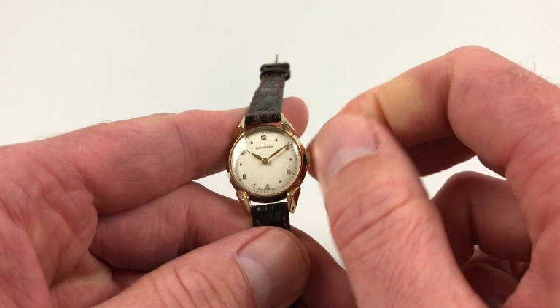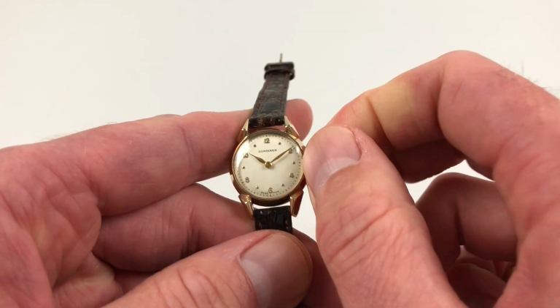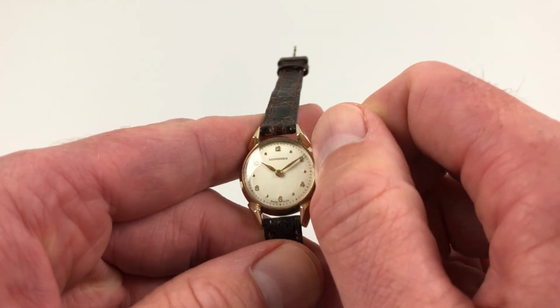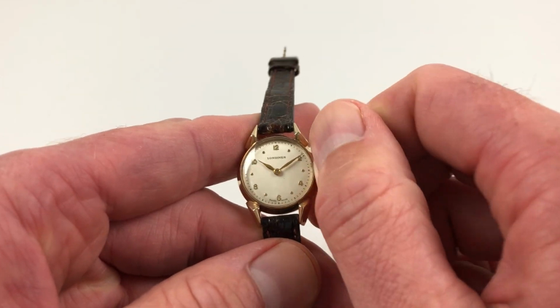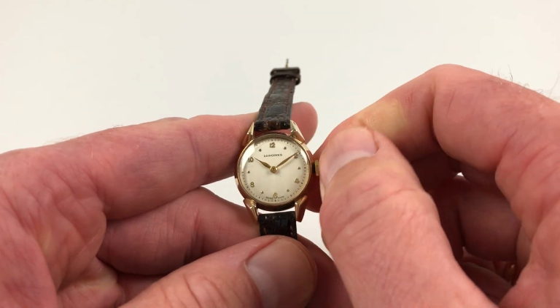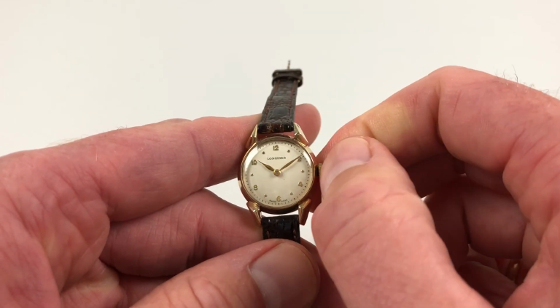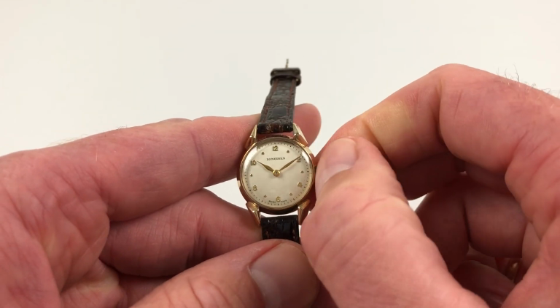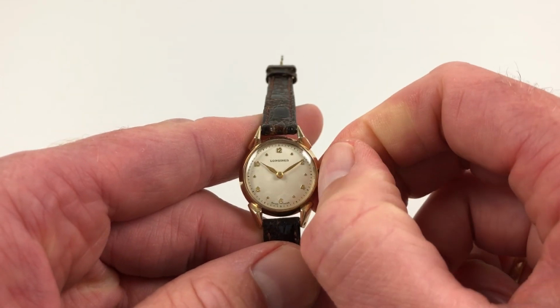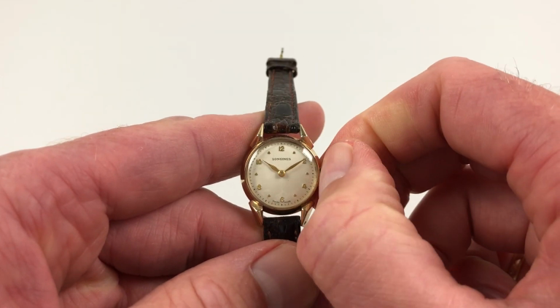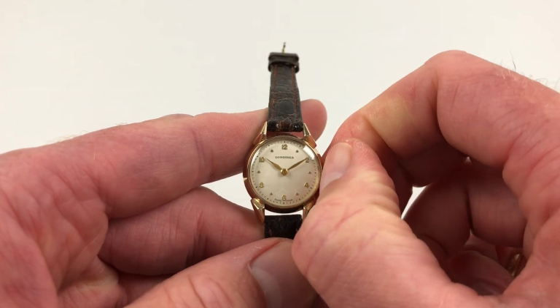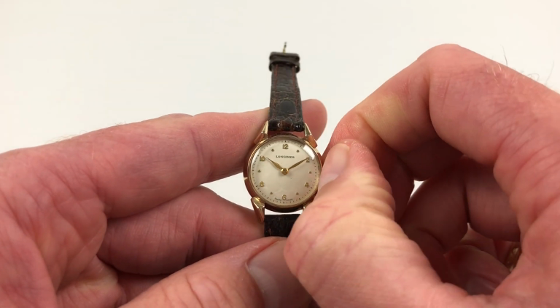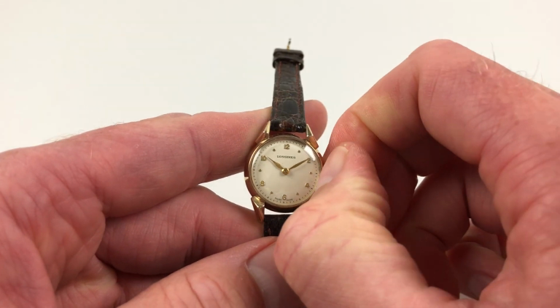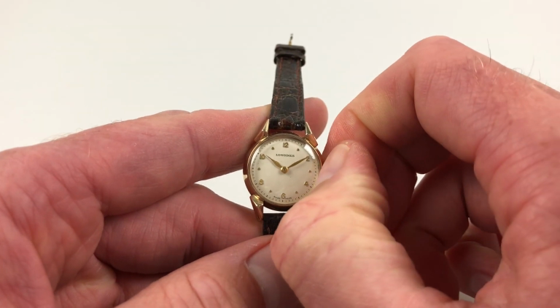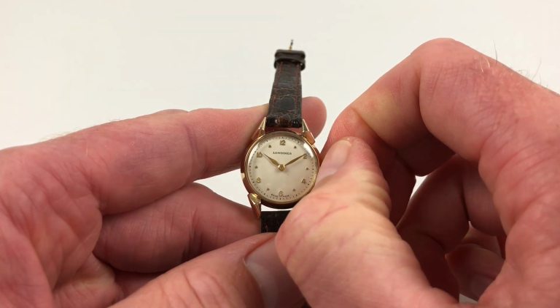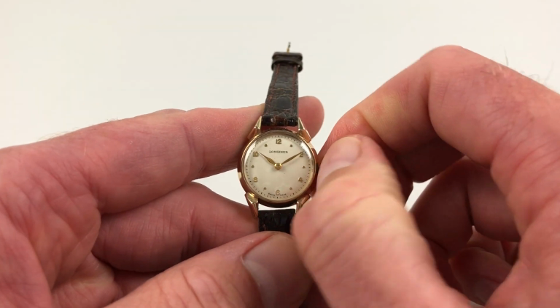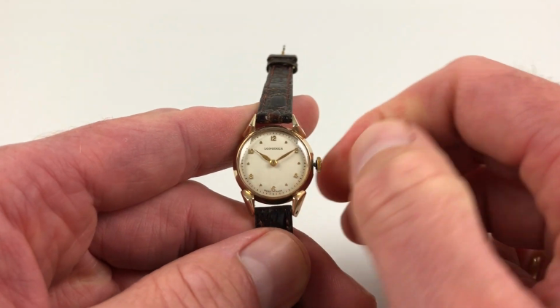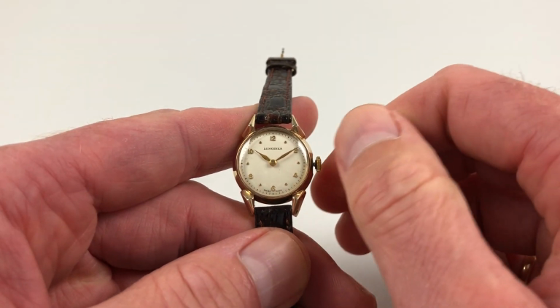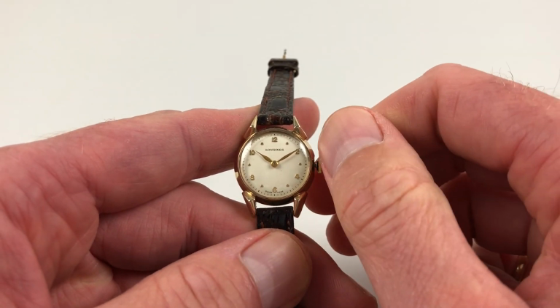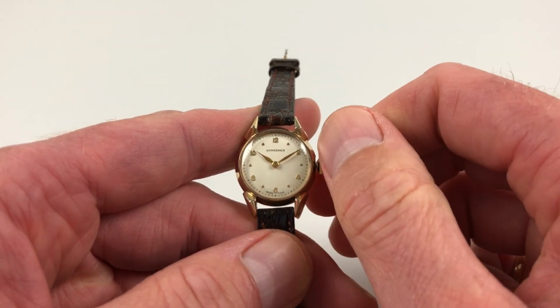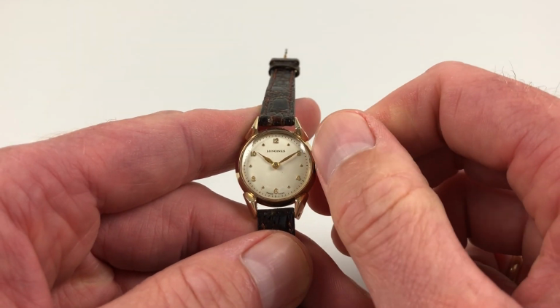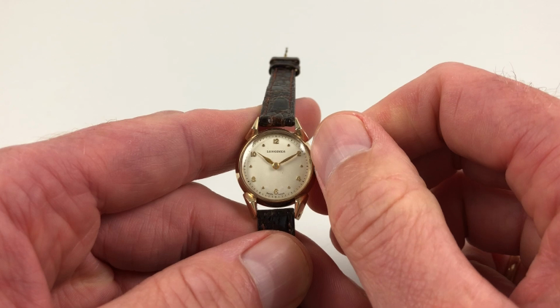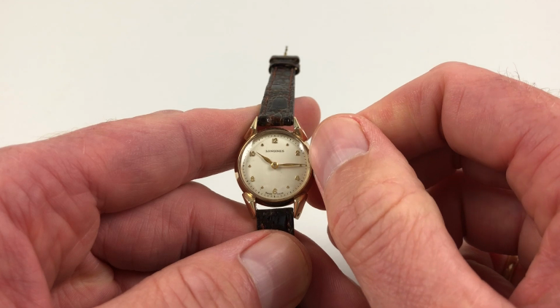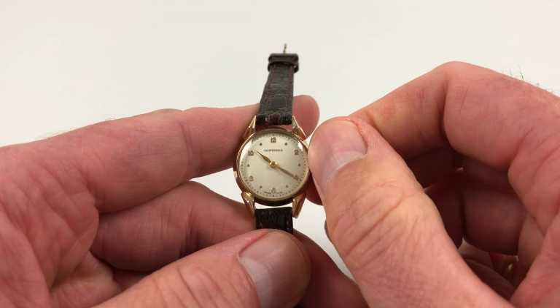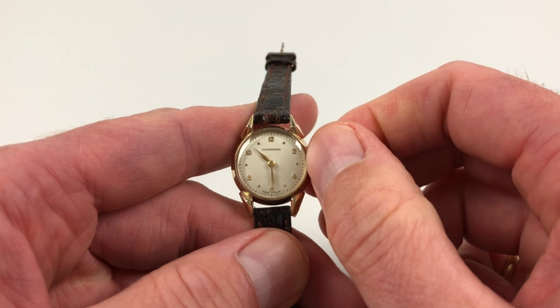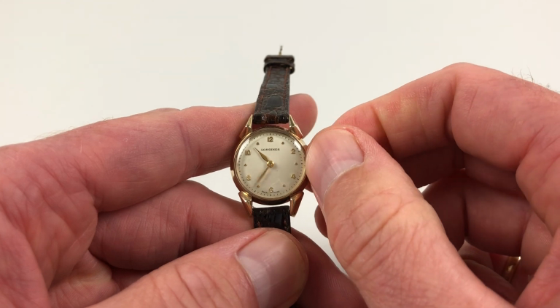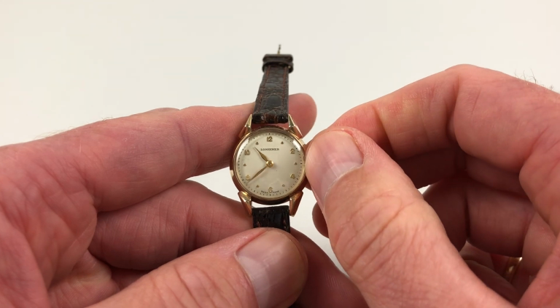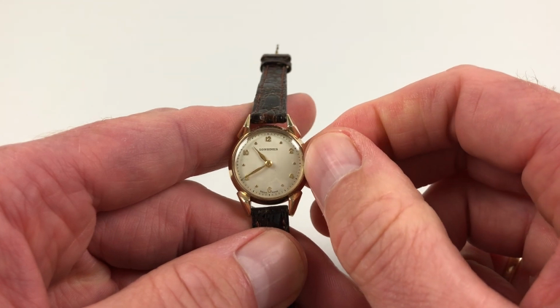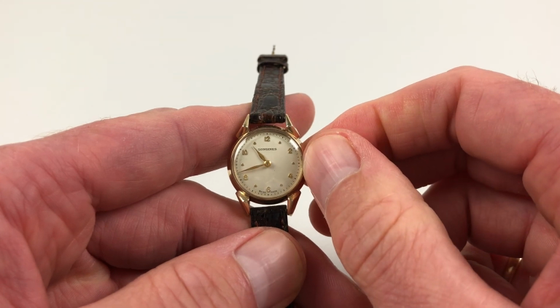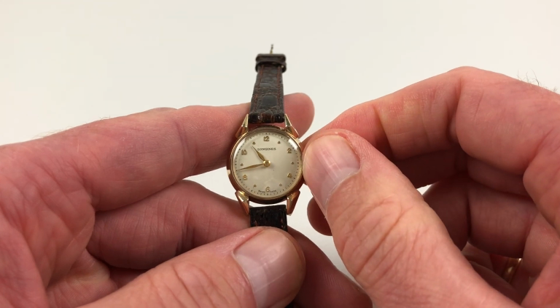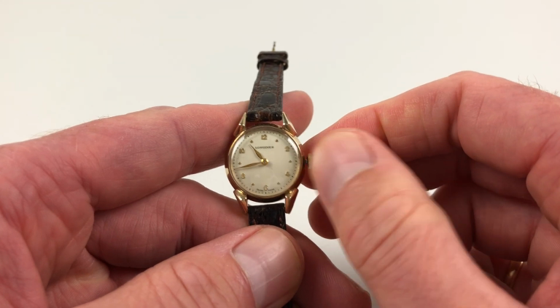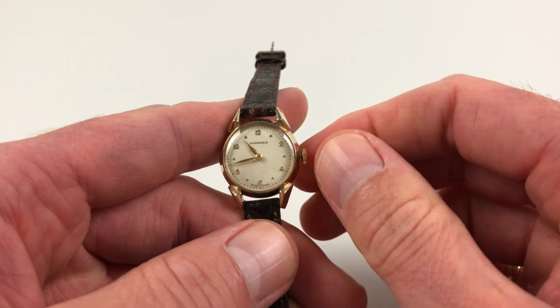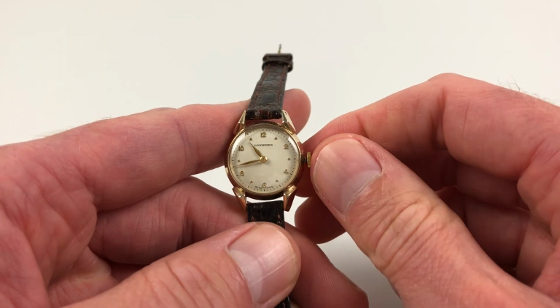Hand setting is adjusted in the normal manner — pull the crown out and you can turn the hands to the desired time.